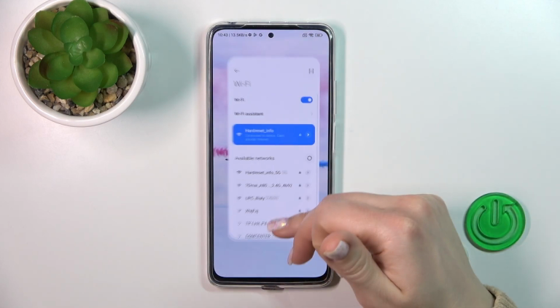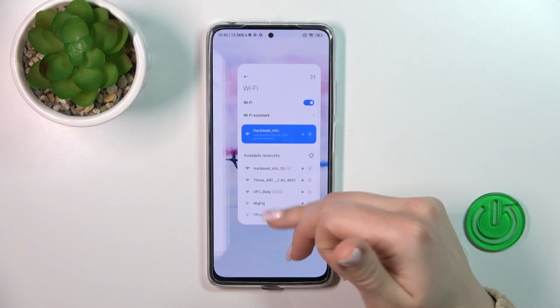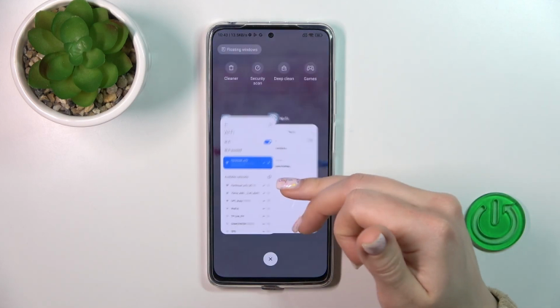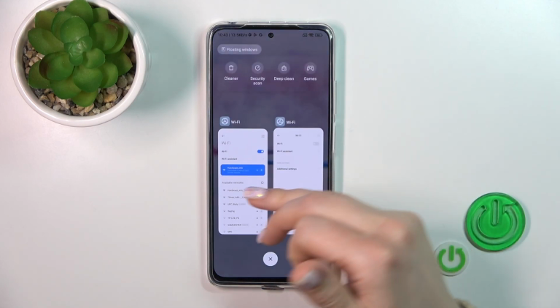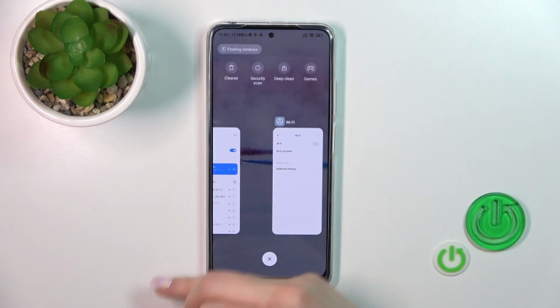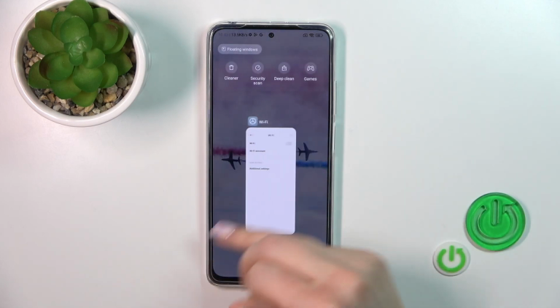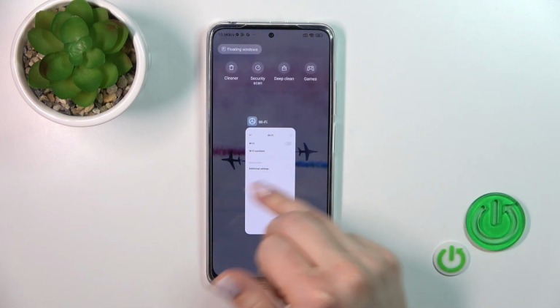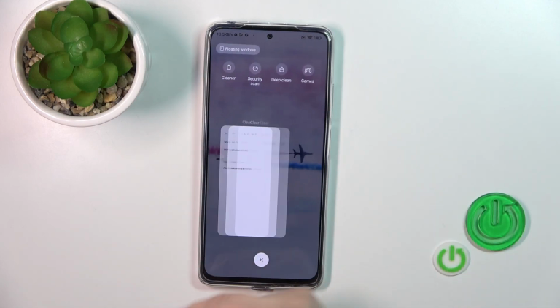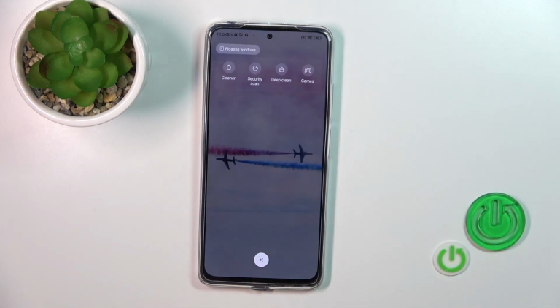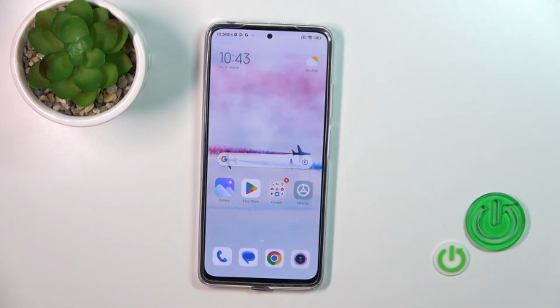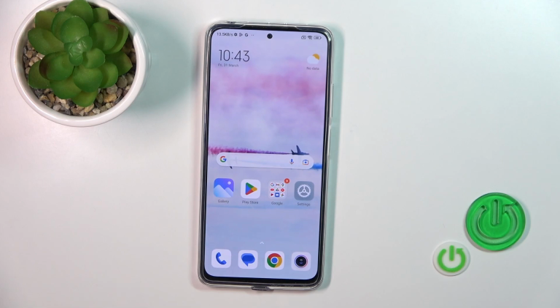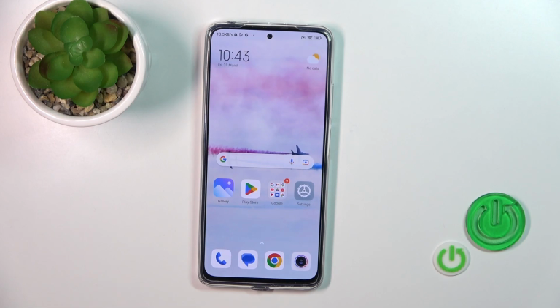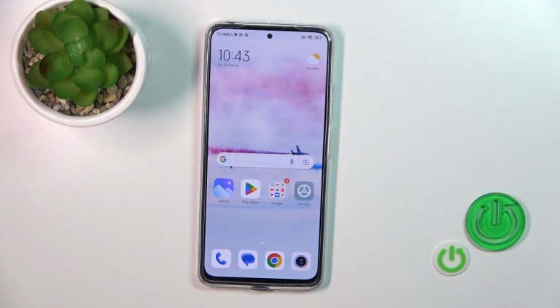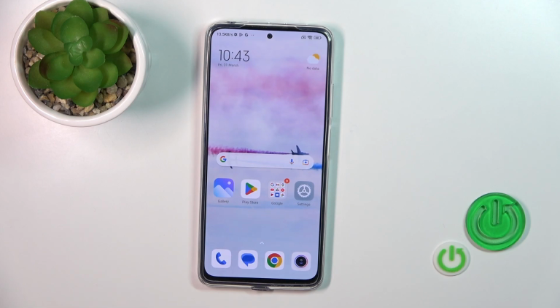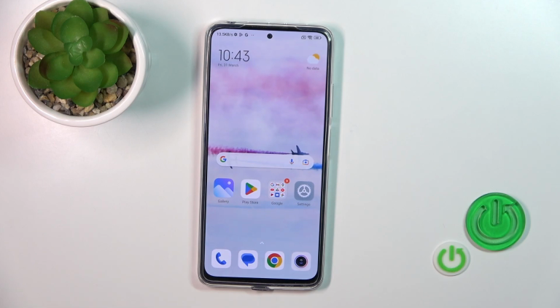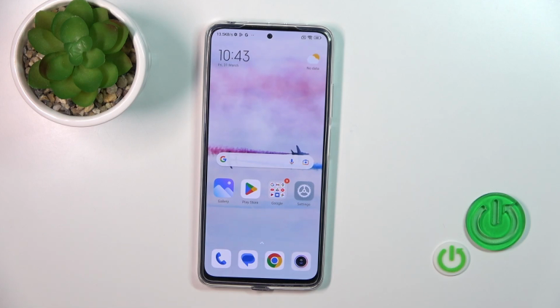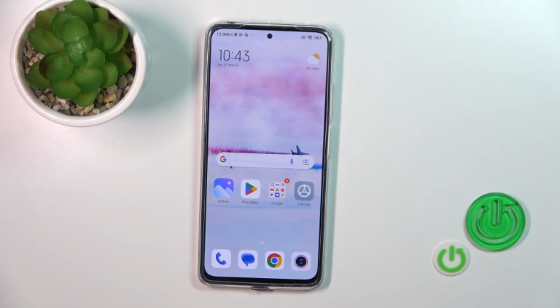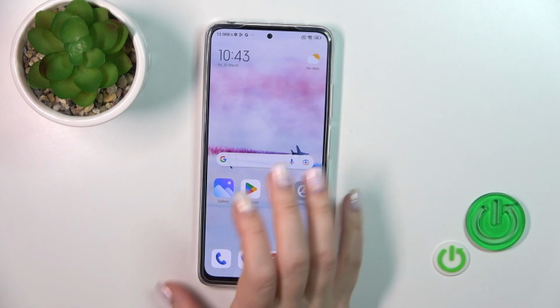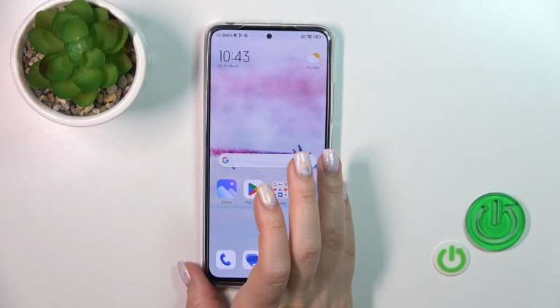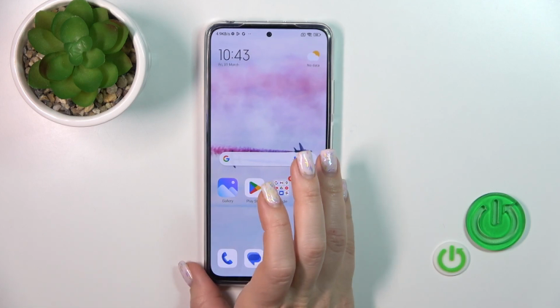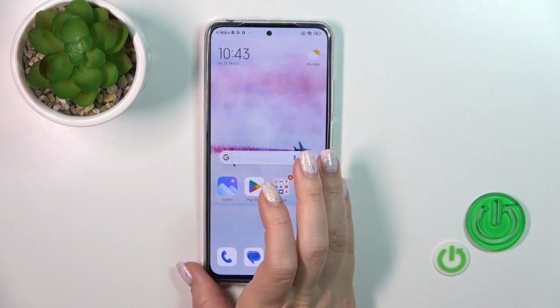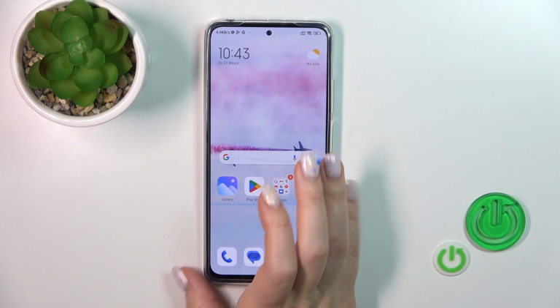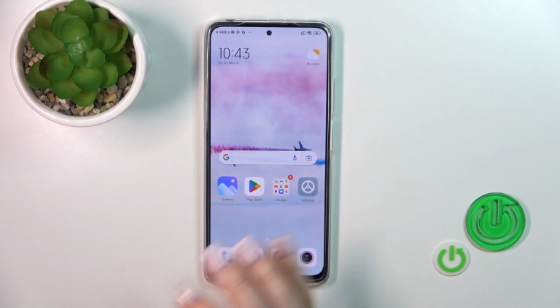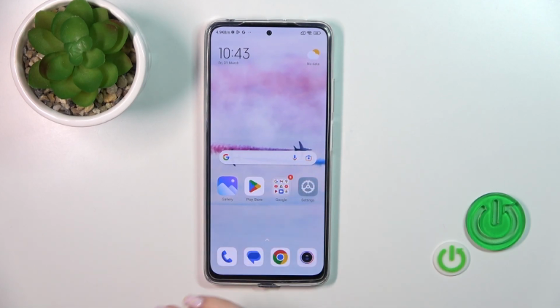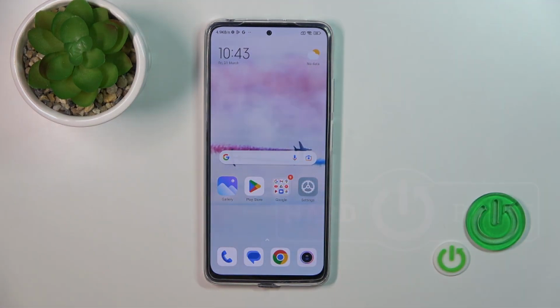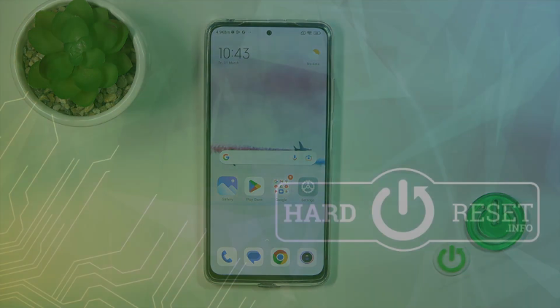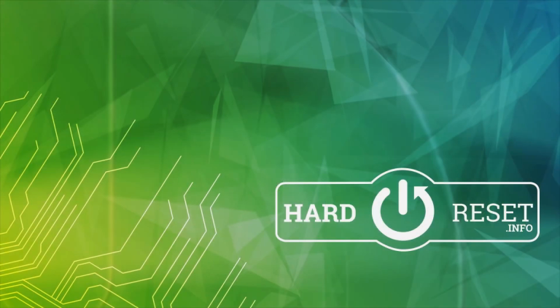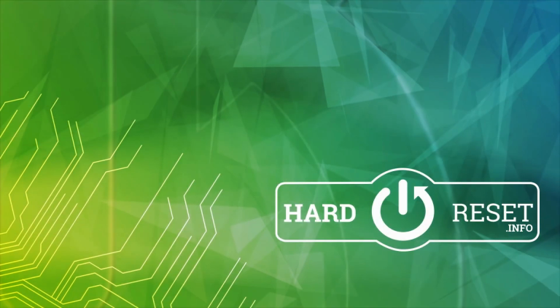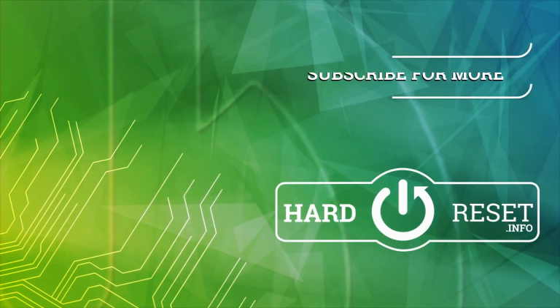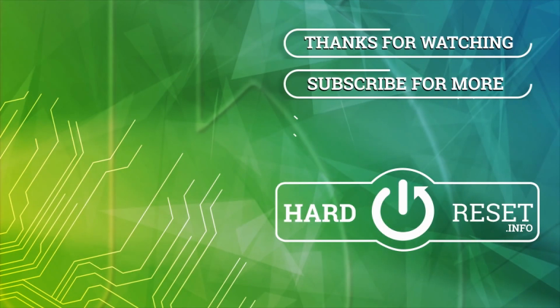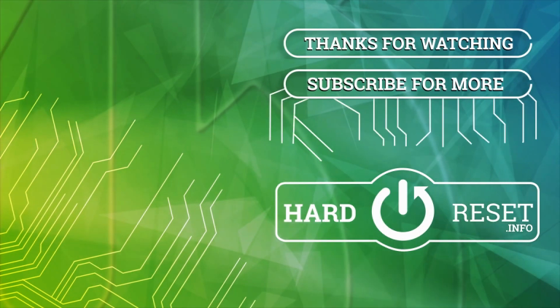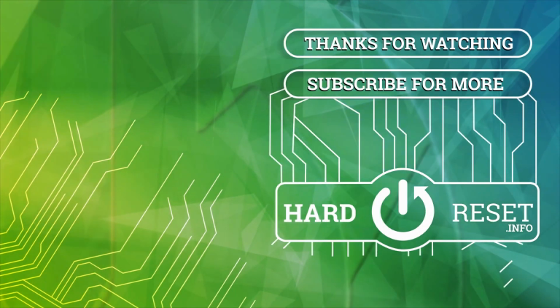Thank you guys for watching and if you find this video helpful, leave a thumbs up and subscribe to our channel.